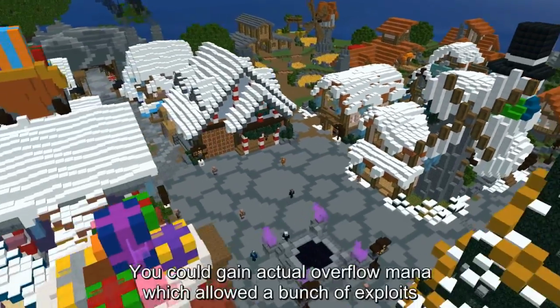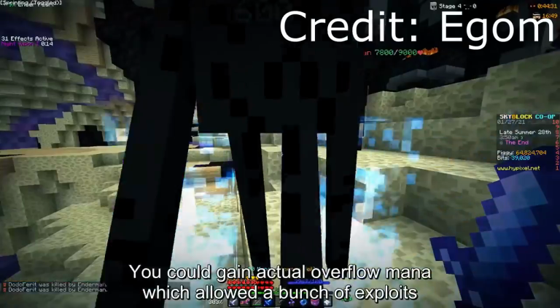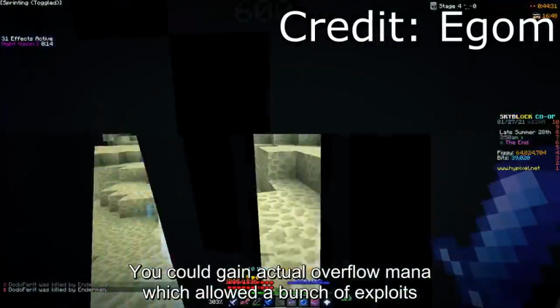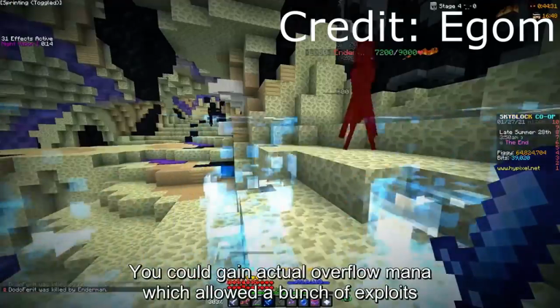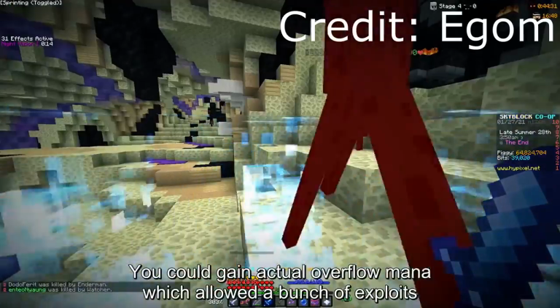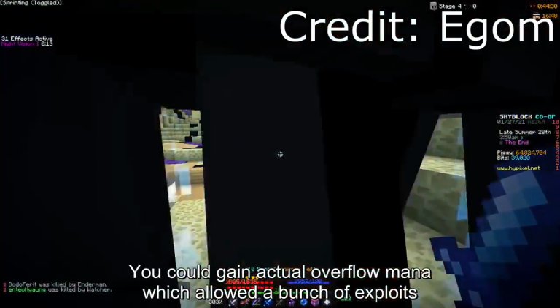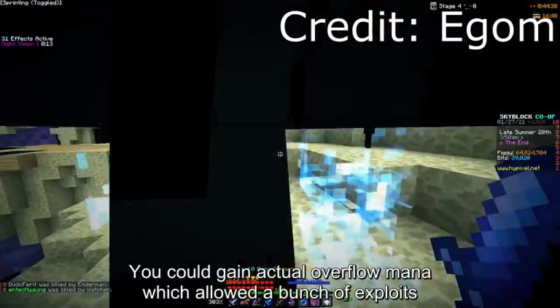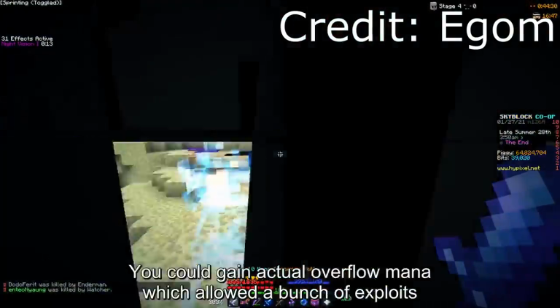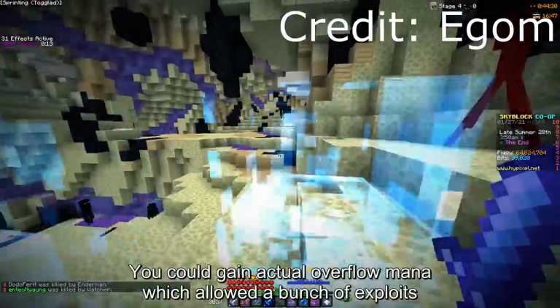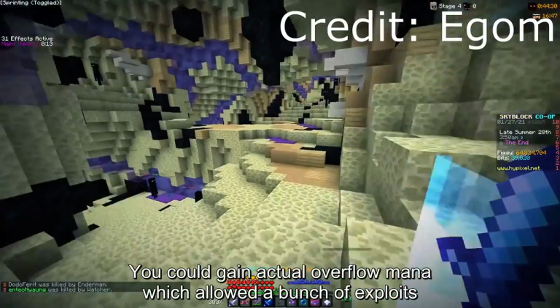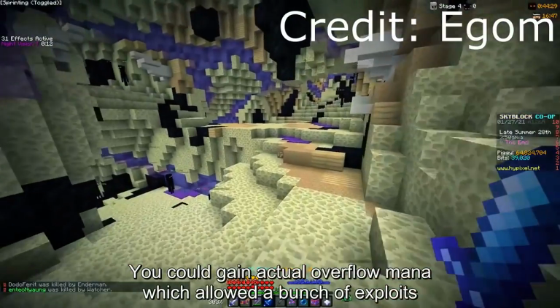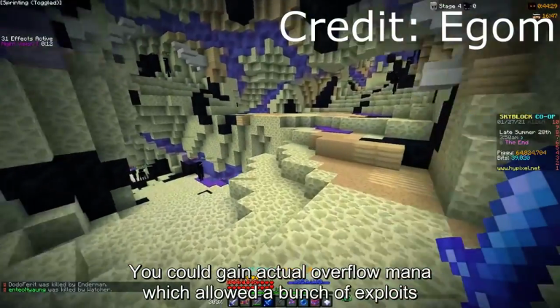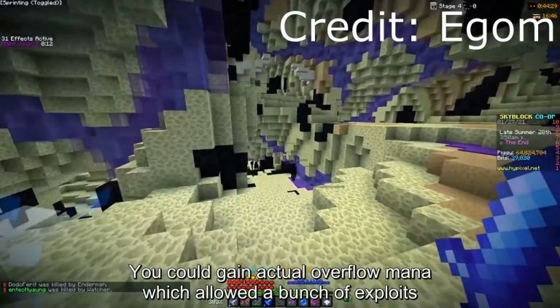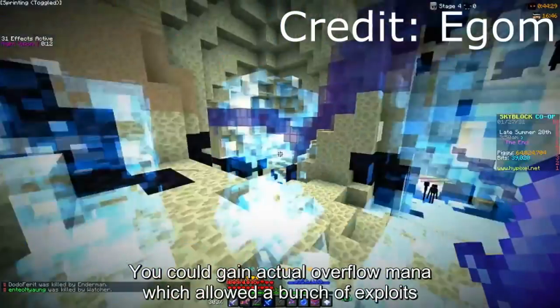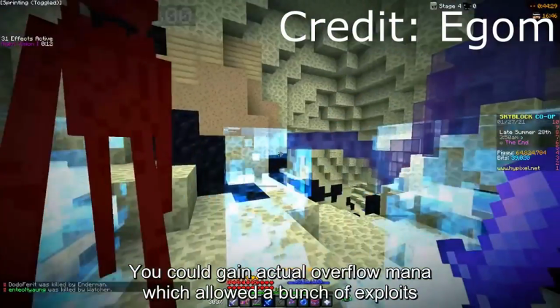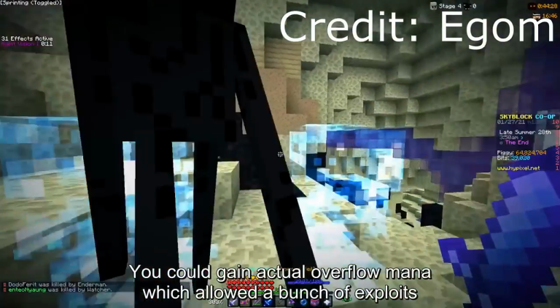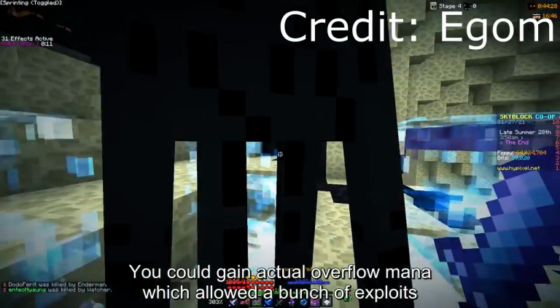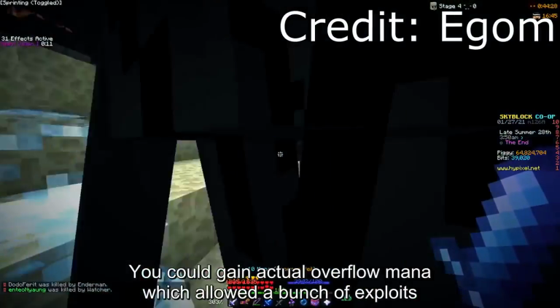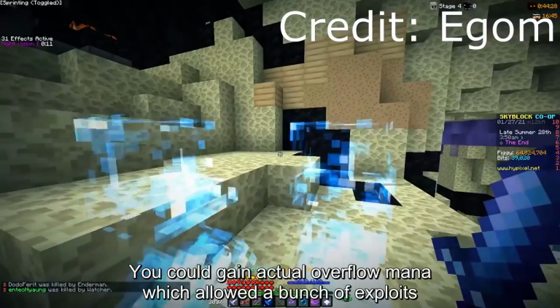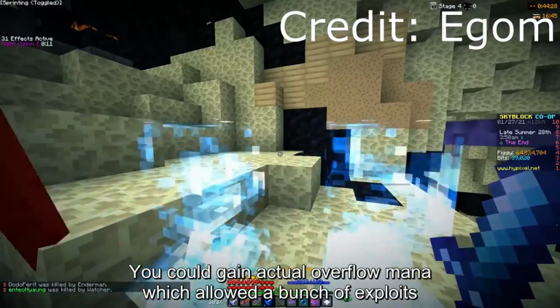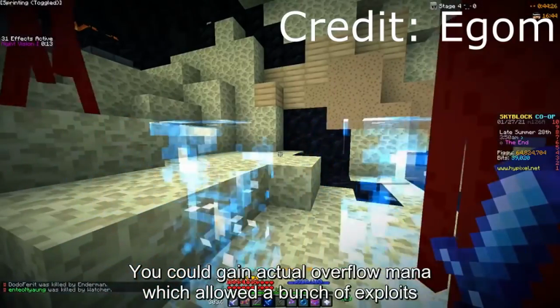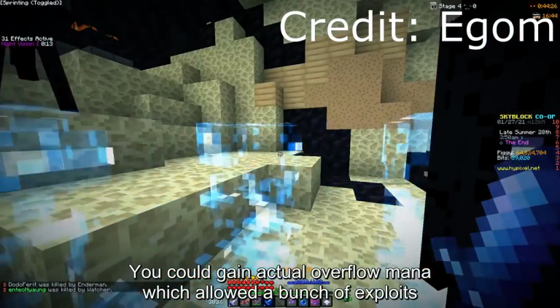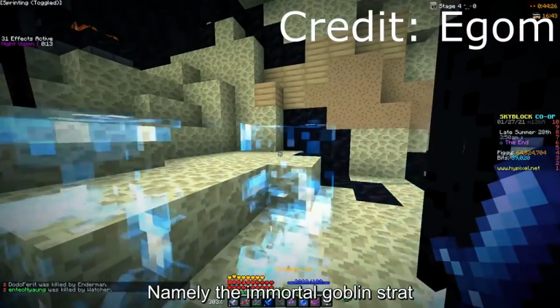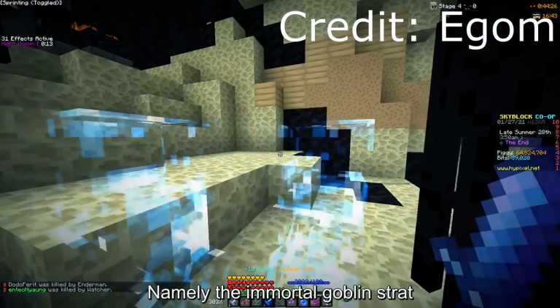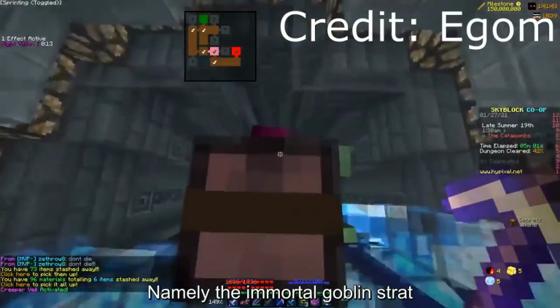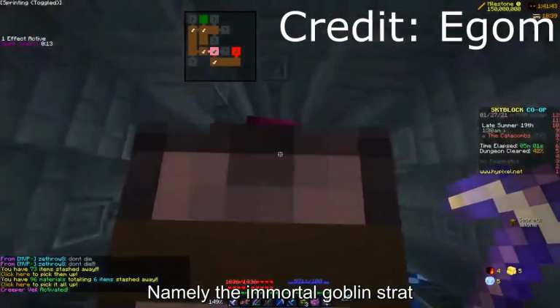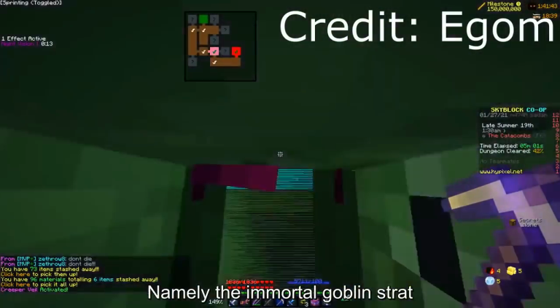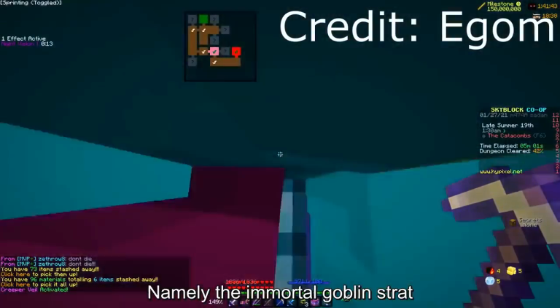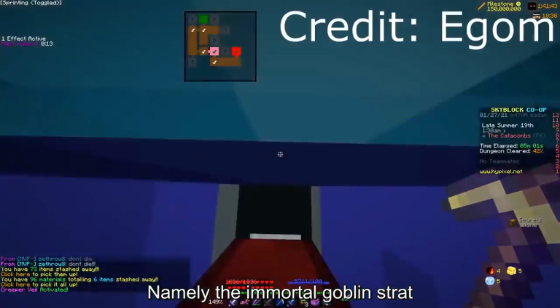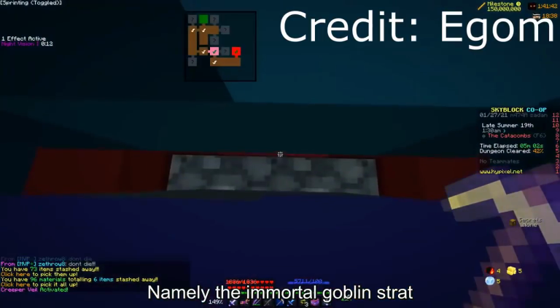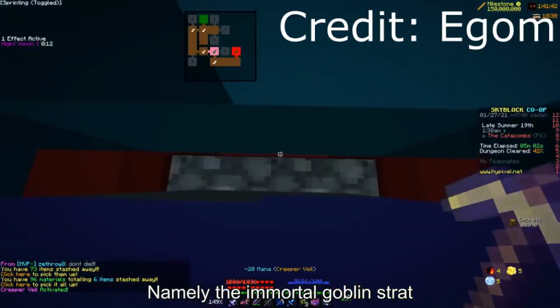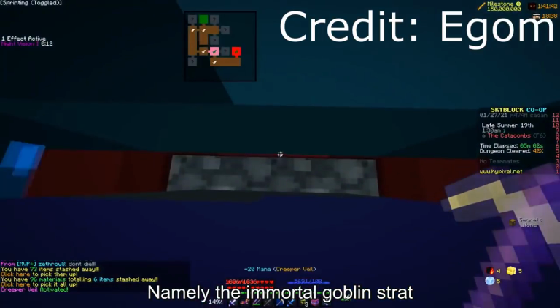You could gain actual overflow mana, which allowed for a bunch of exploits, namely the immortal goblin strat.